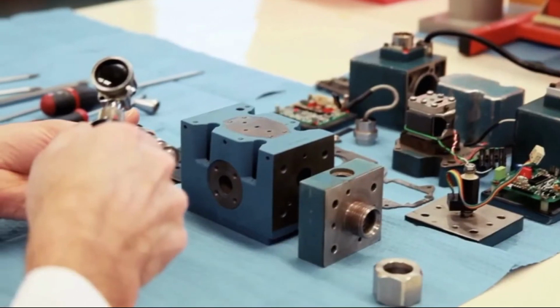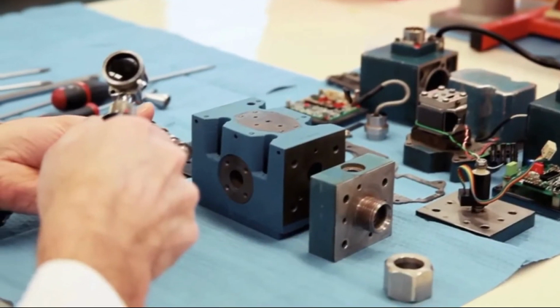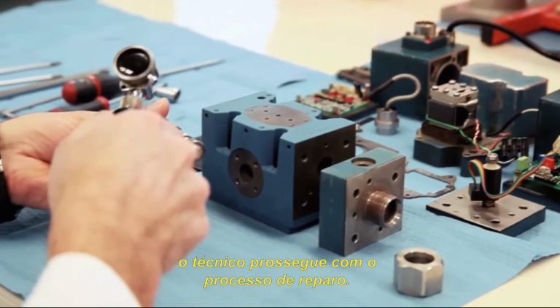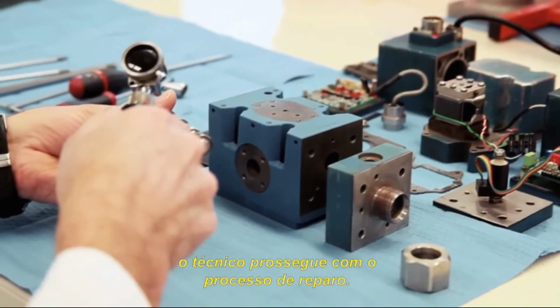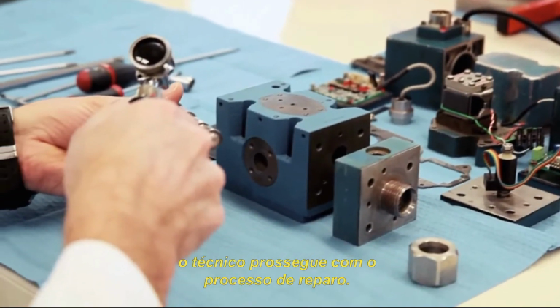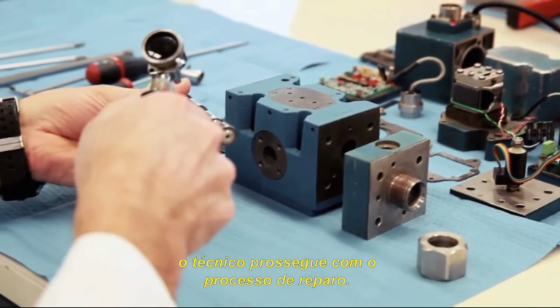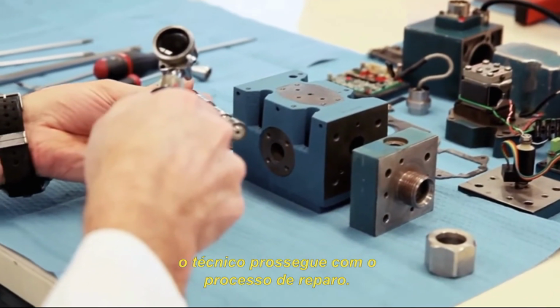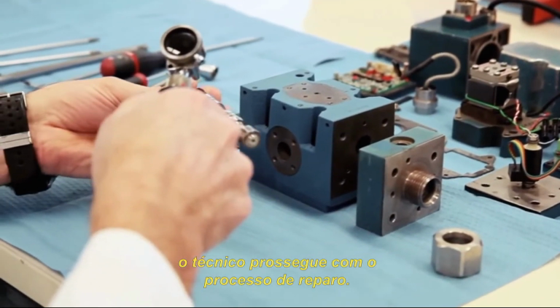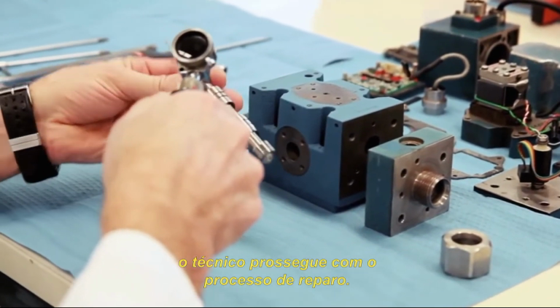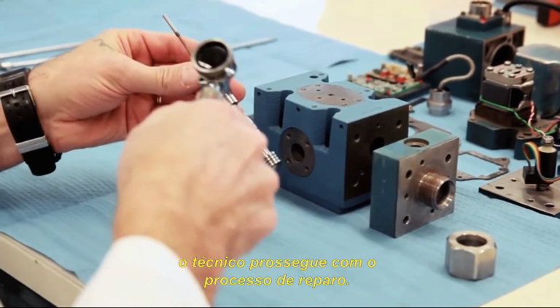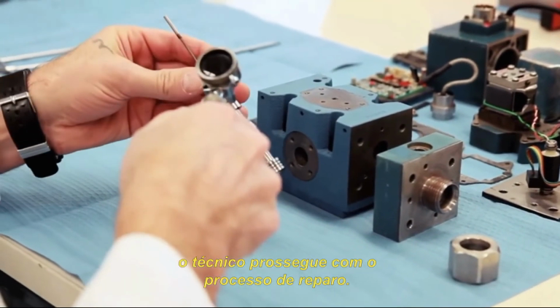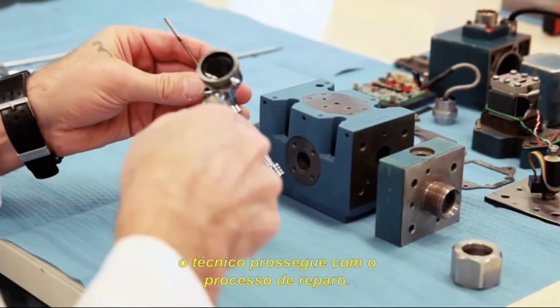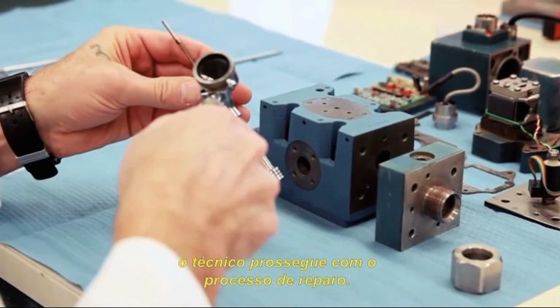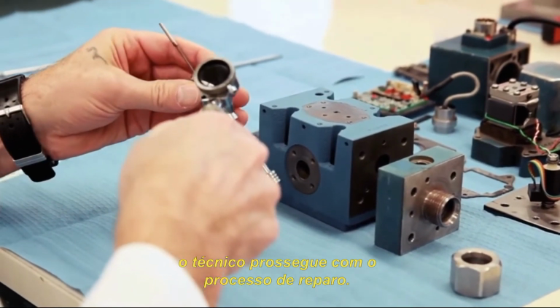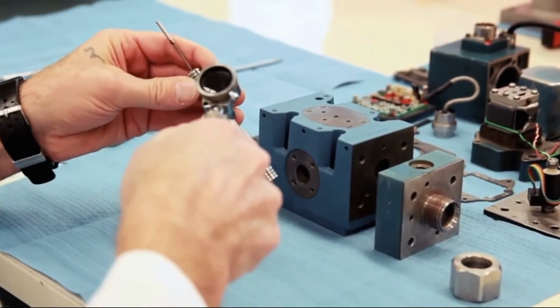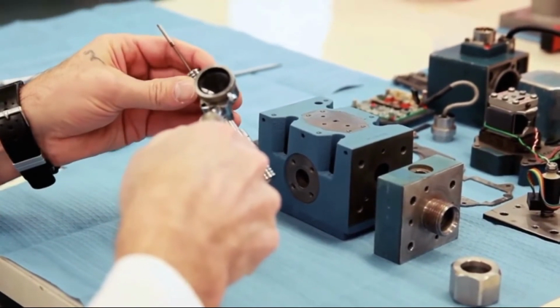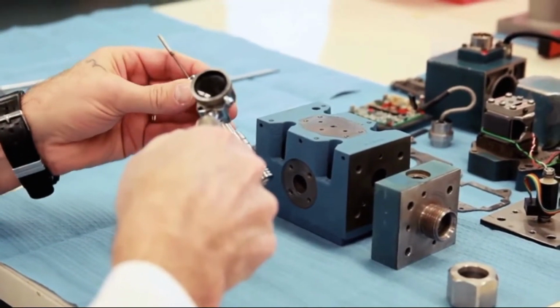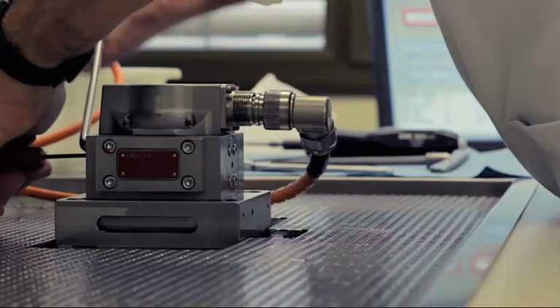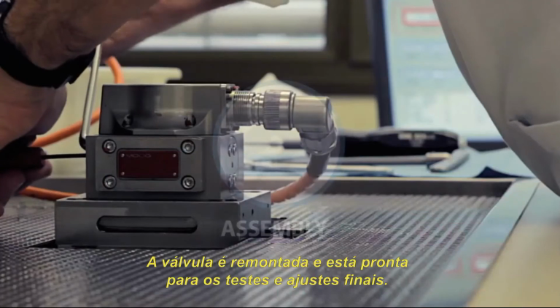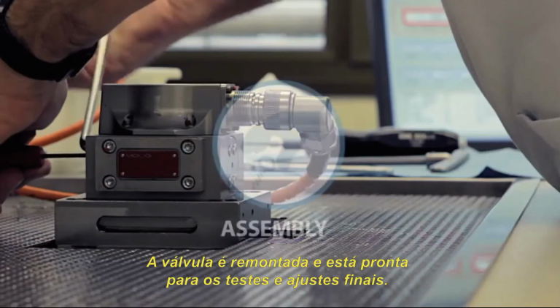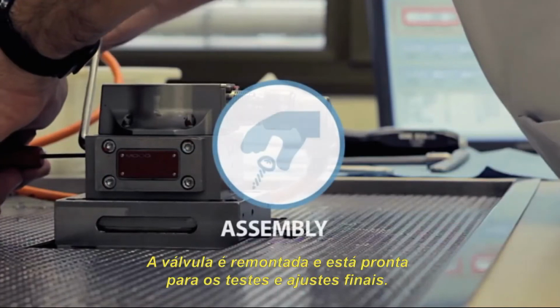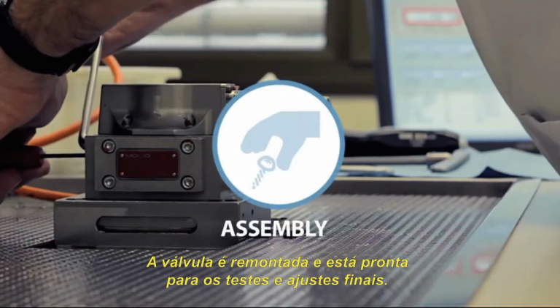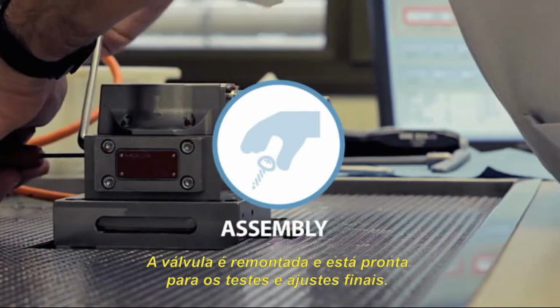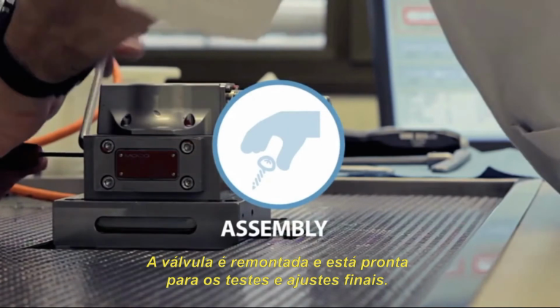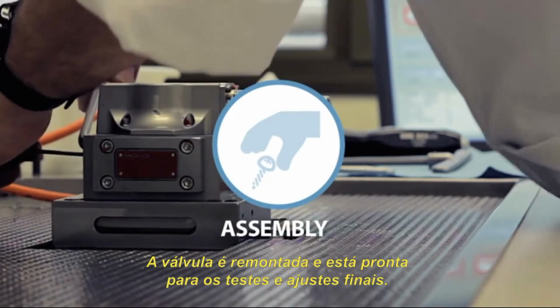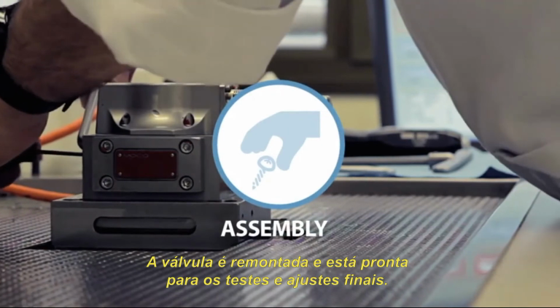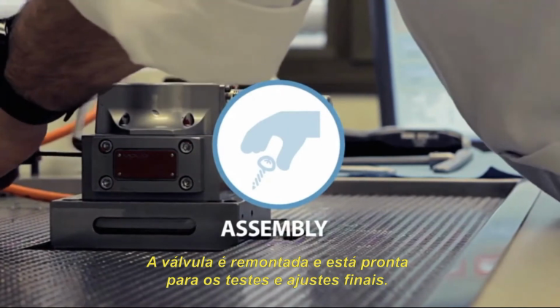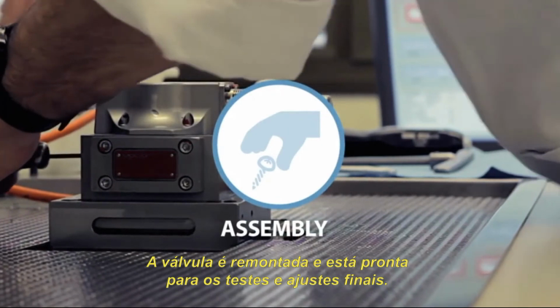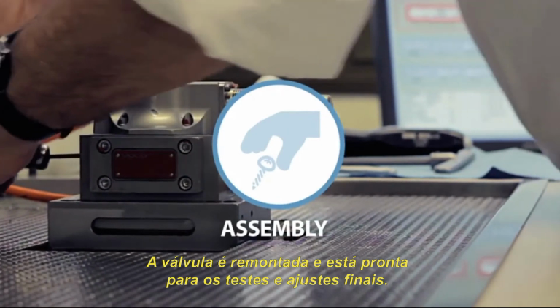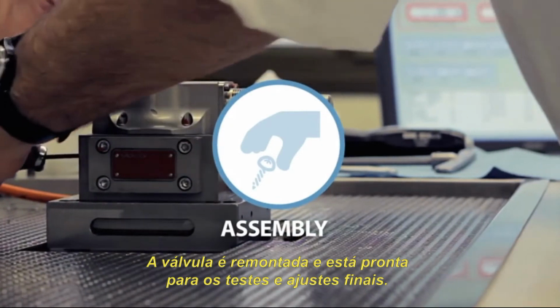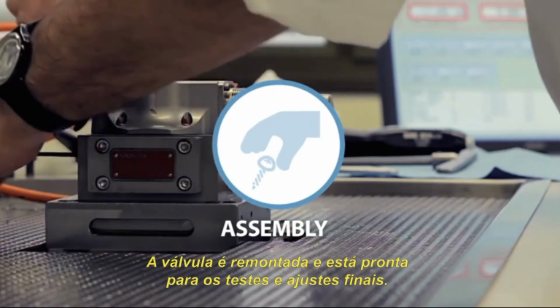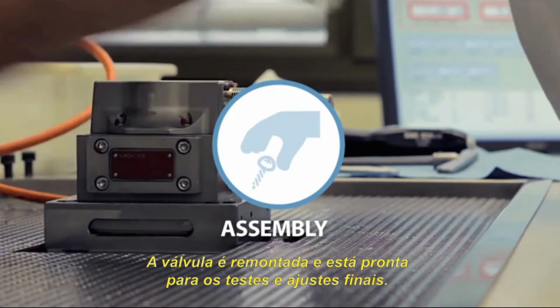After a thorough cleaning of the internal components, the technician completes the correct level of repair. The product is reassembled and it's ready for outgoing tests.